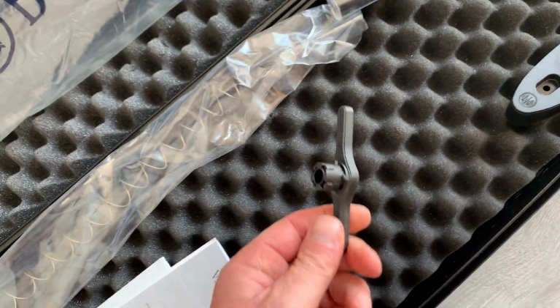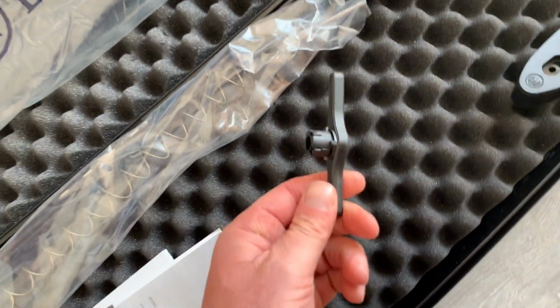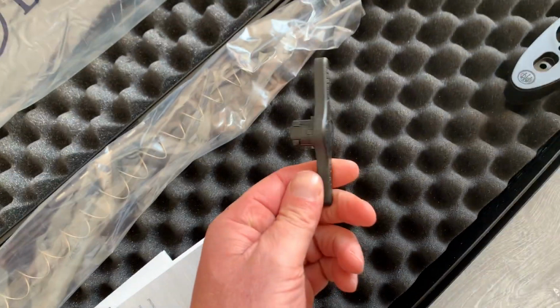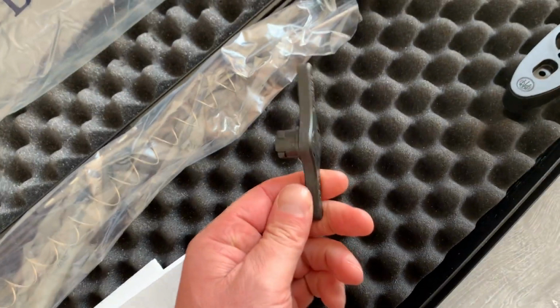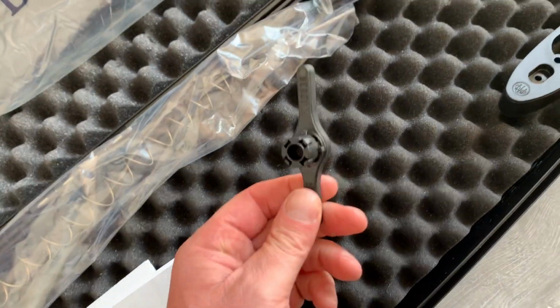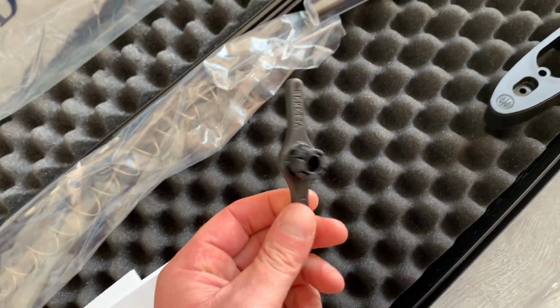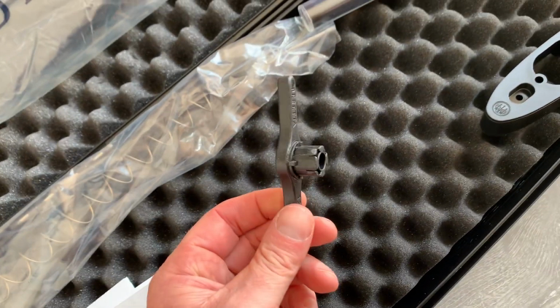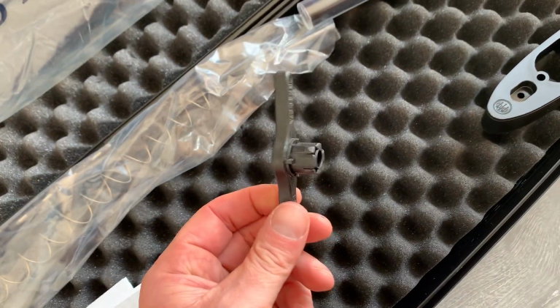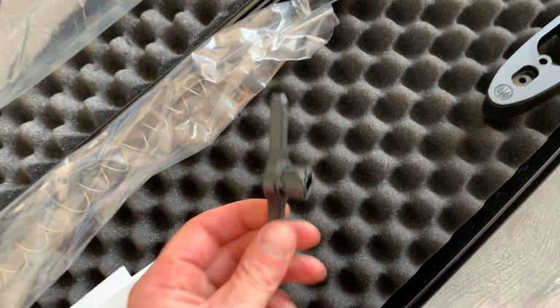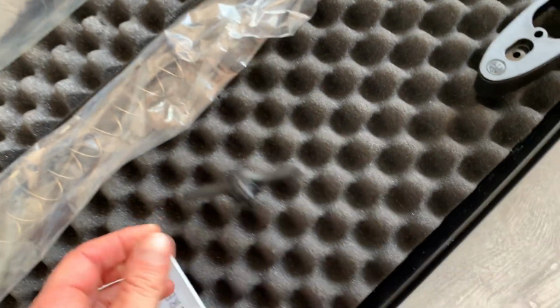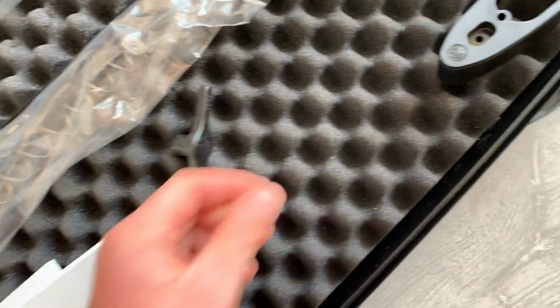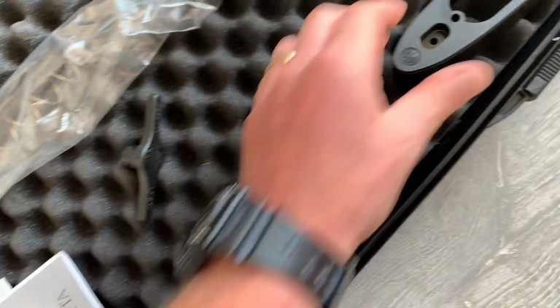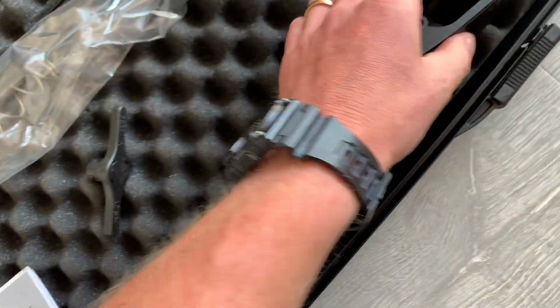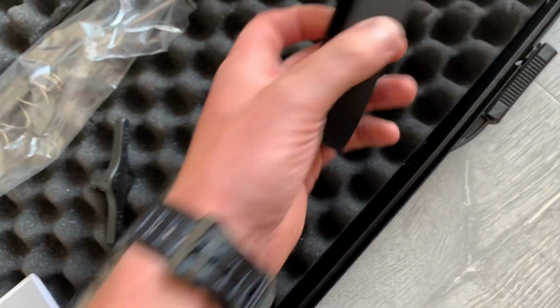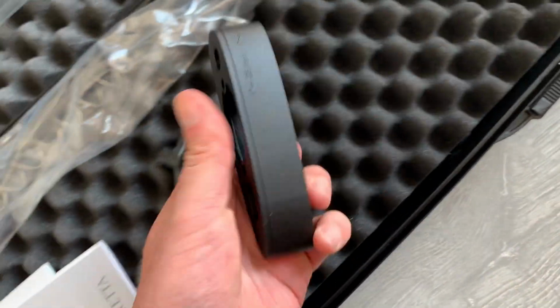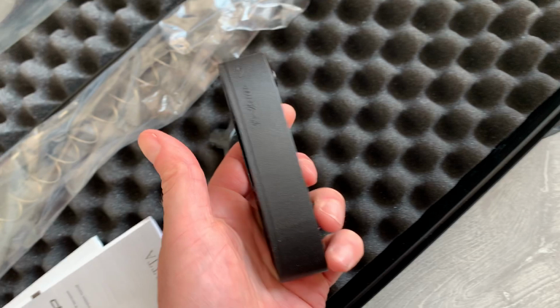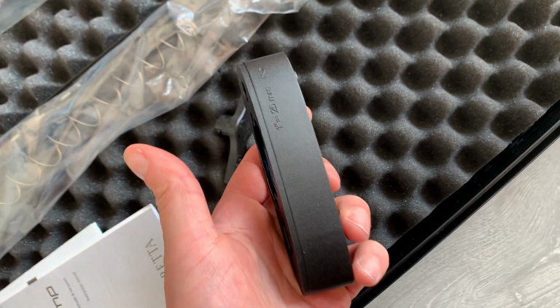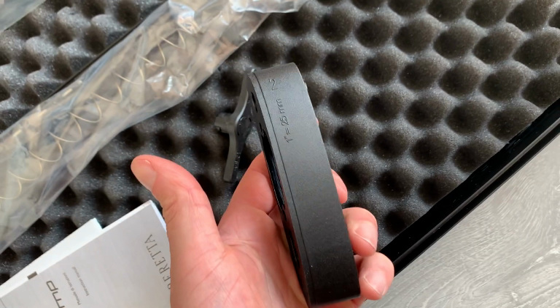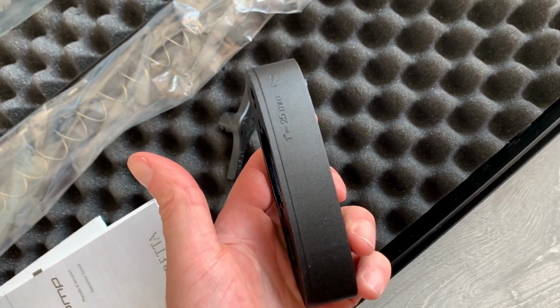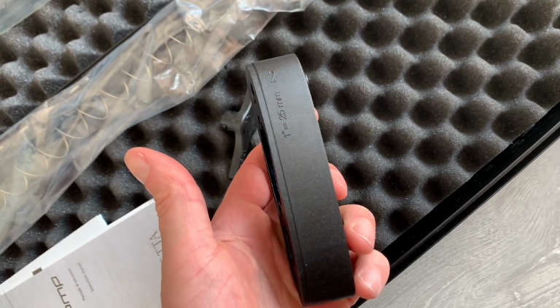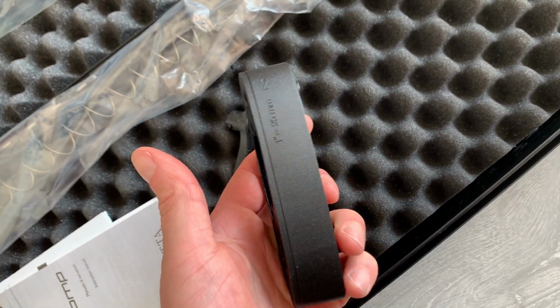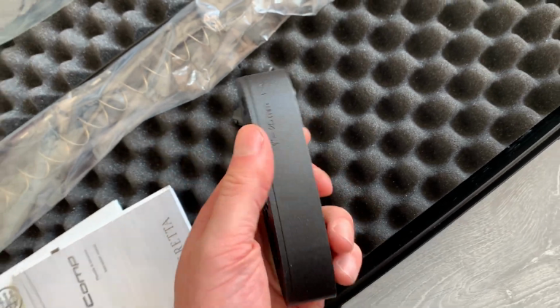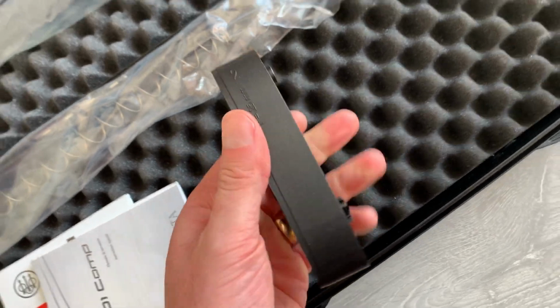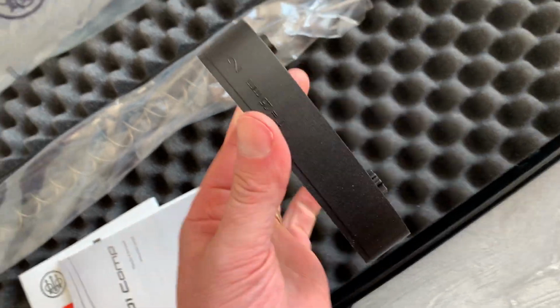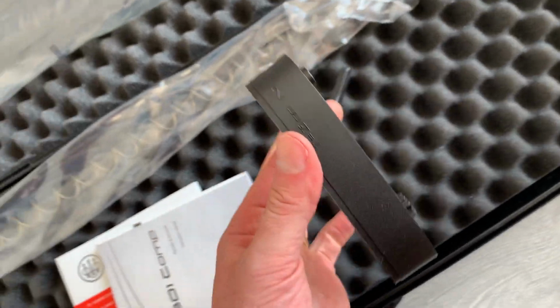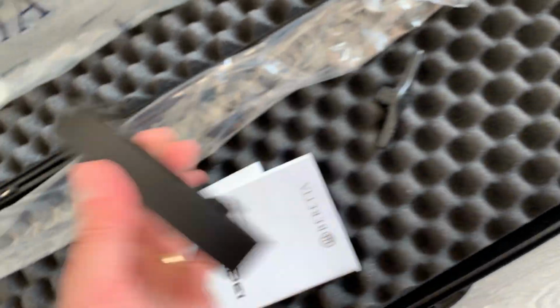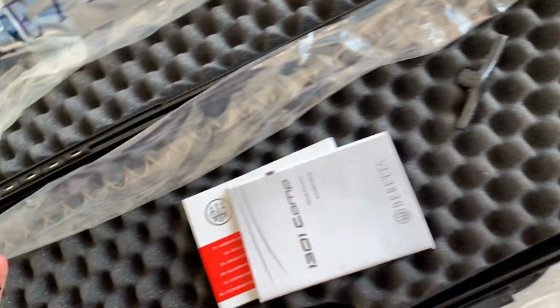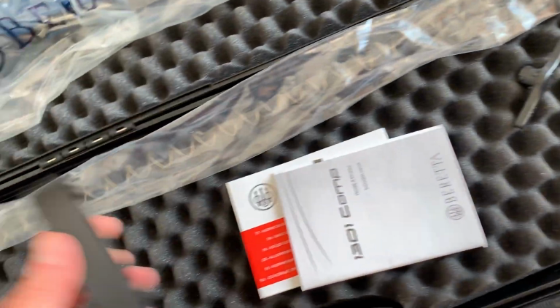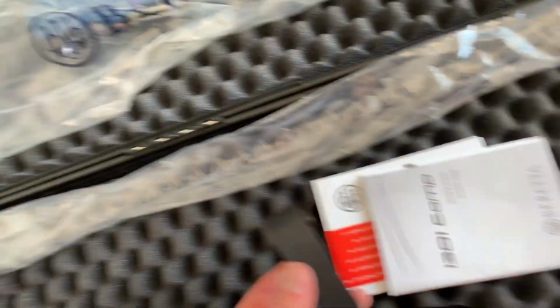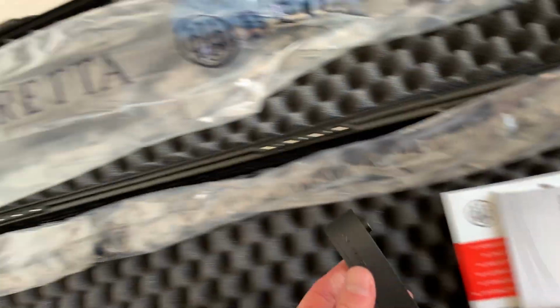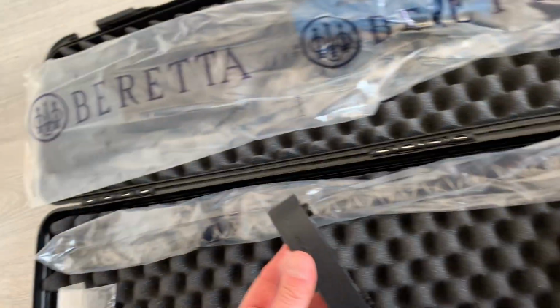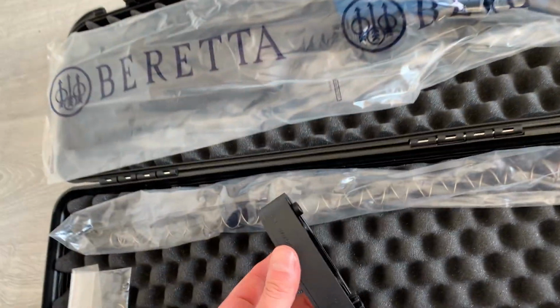You've got a choke key, and a spacer — there are two in here, and one is already fitted.